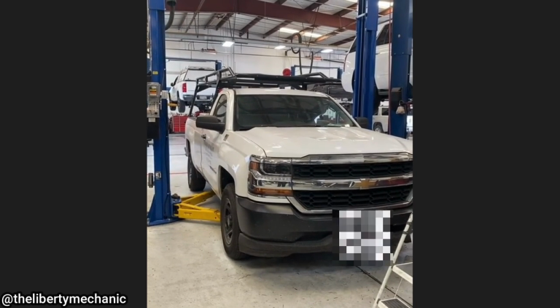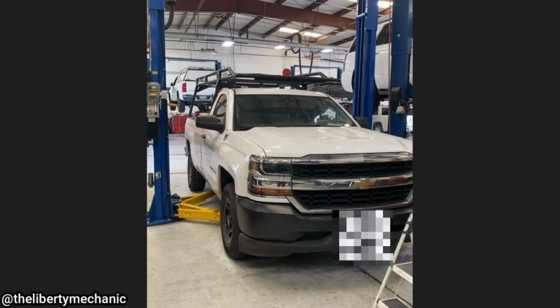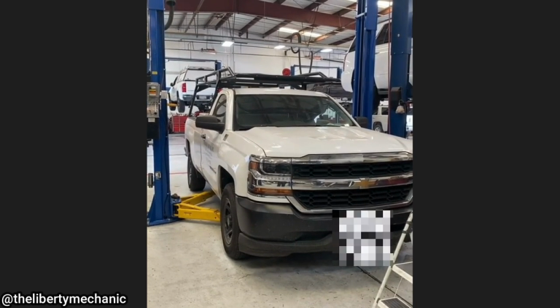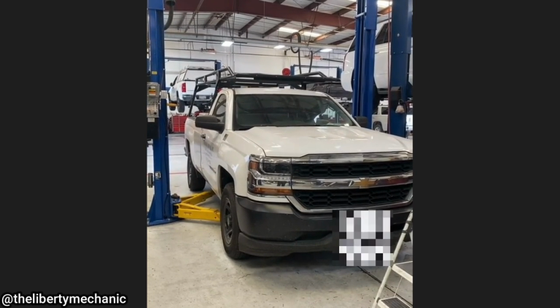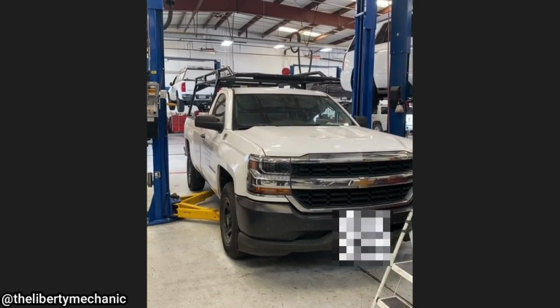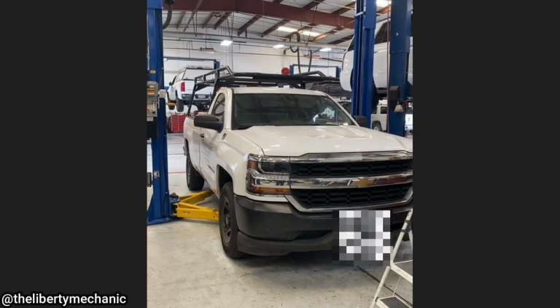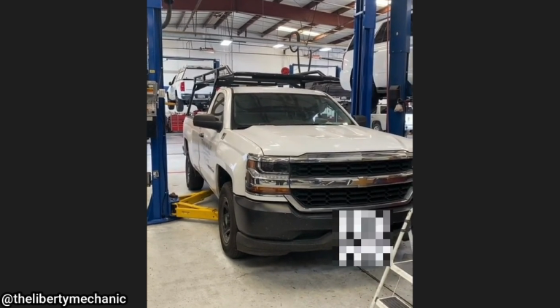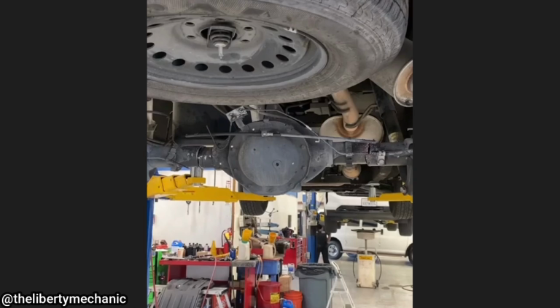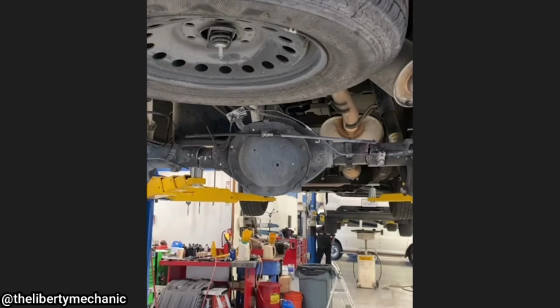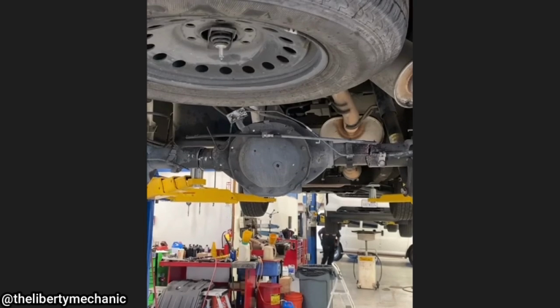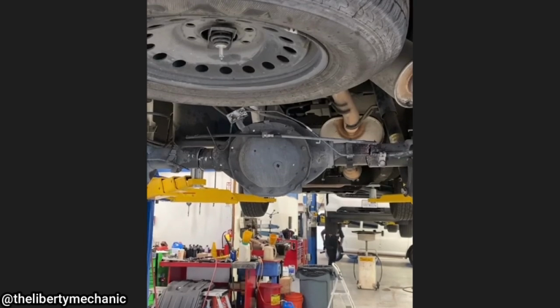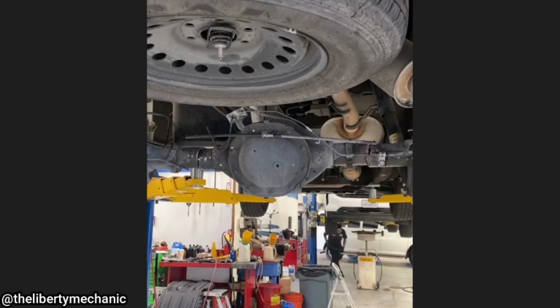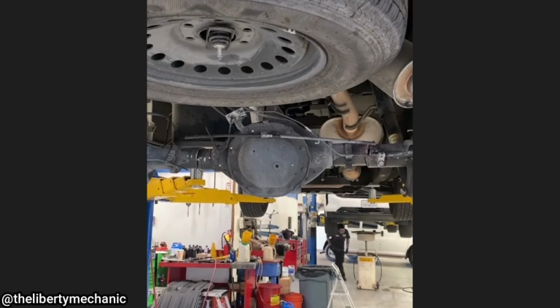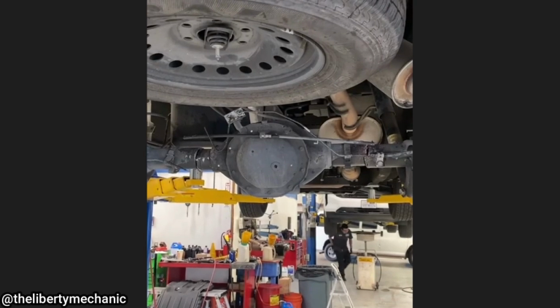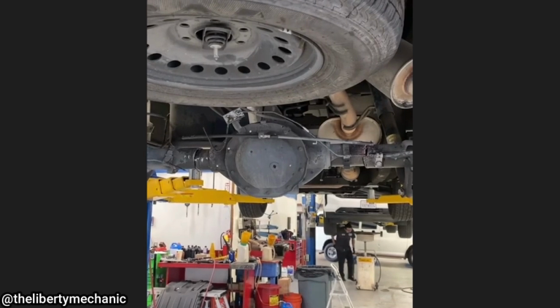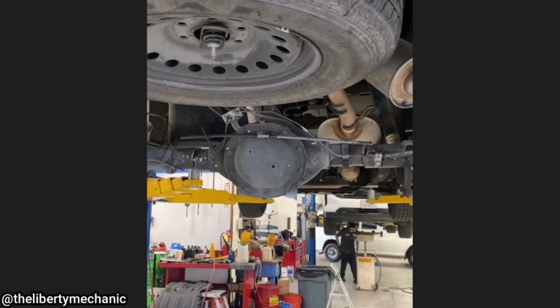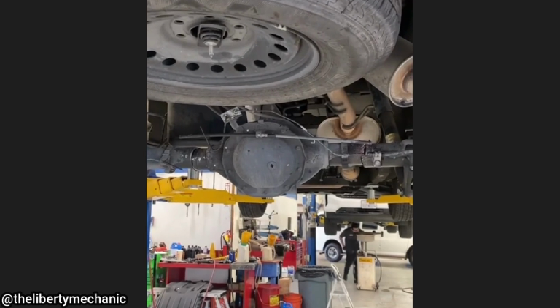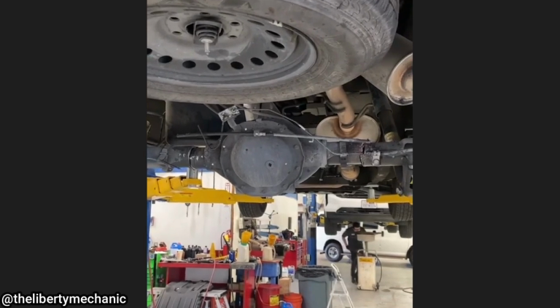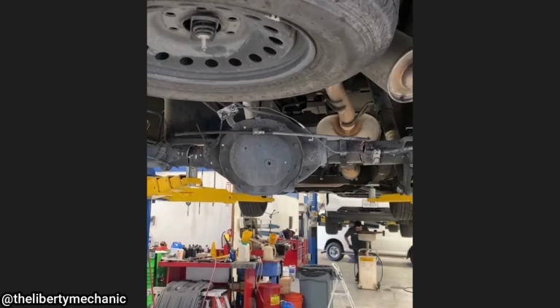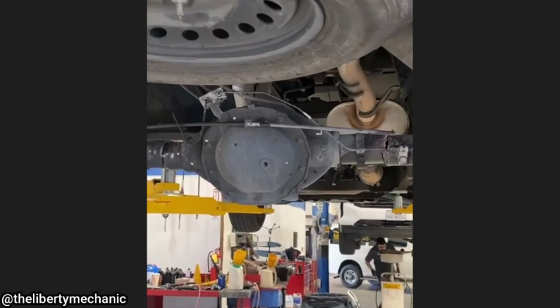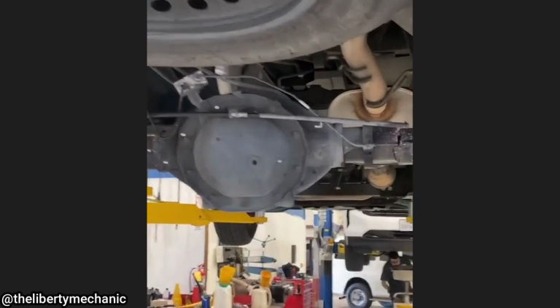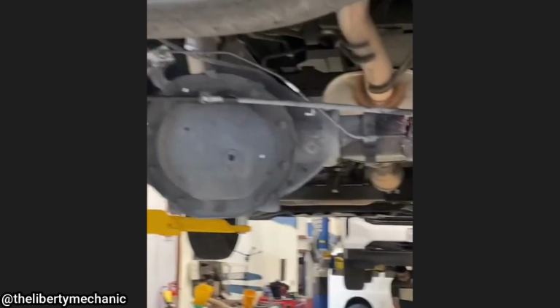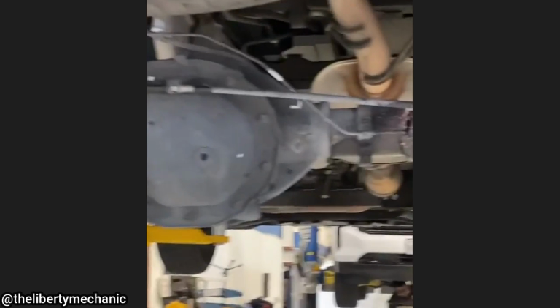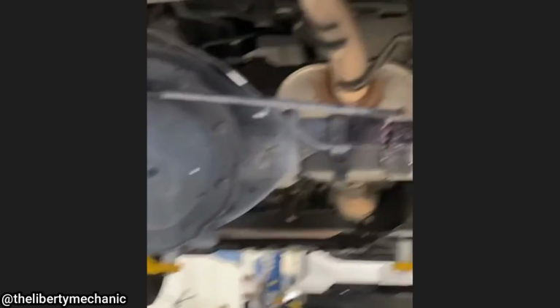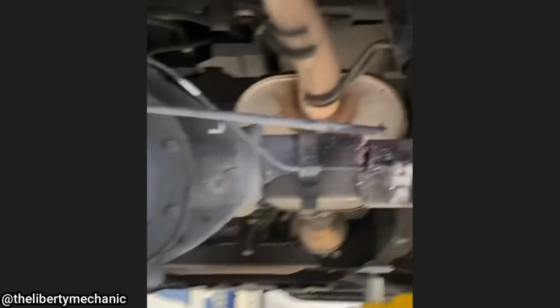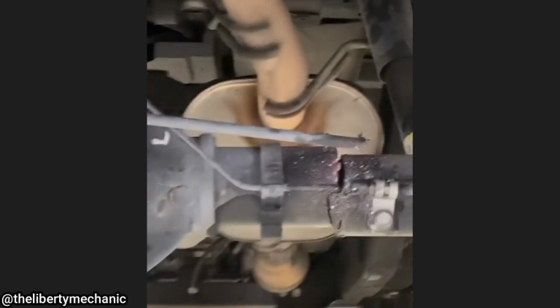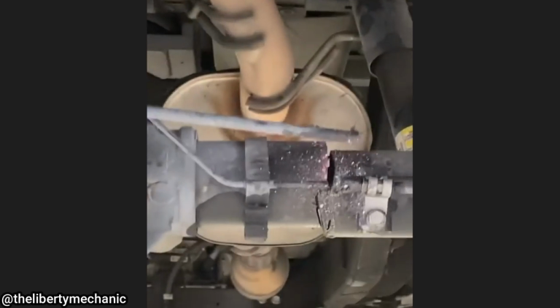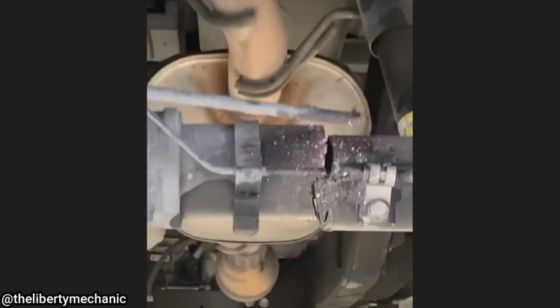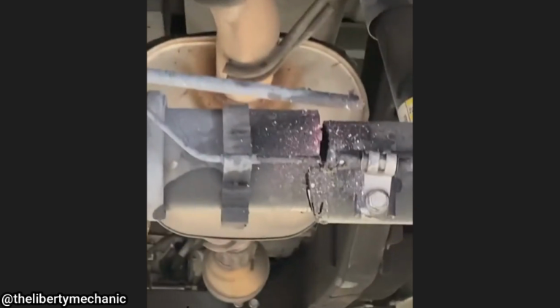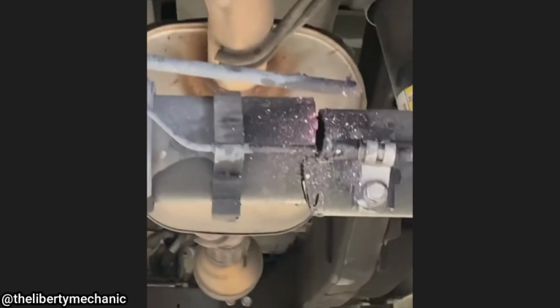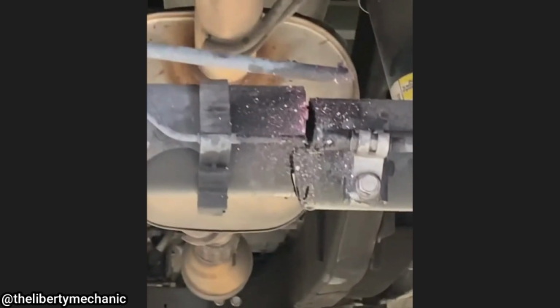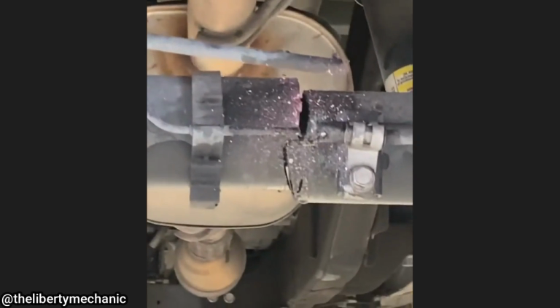Customer states the rear axle is broken. Let's get it in the air and find out. The technician found that somebody actually tried to saw through the rear axle of this truck.